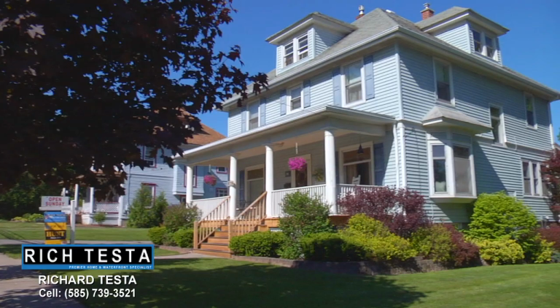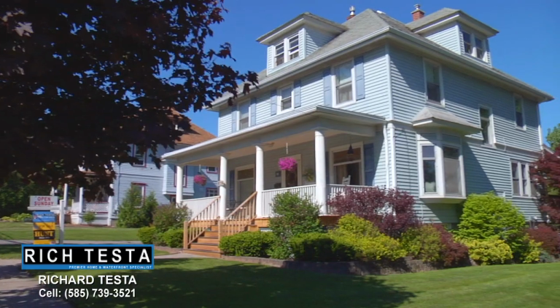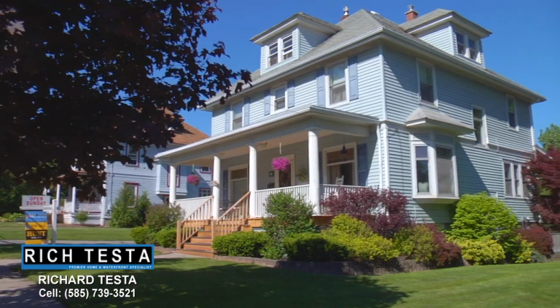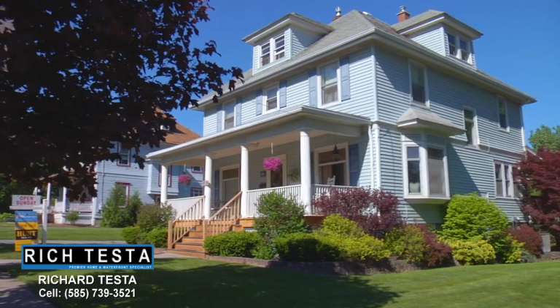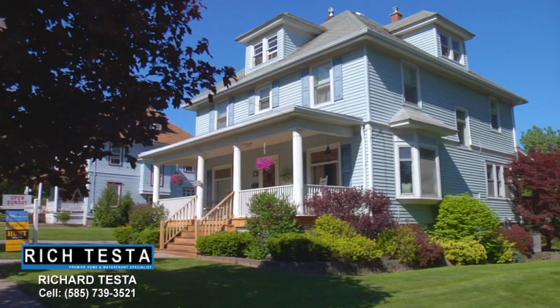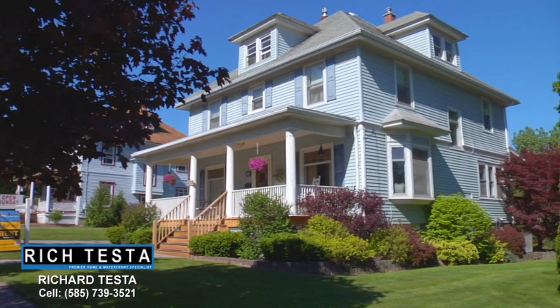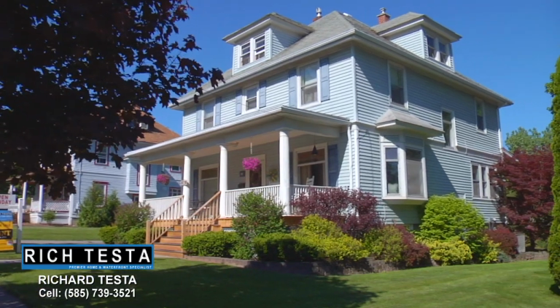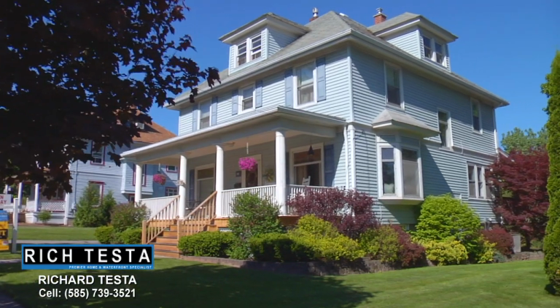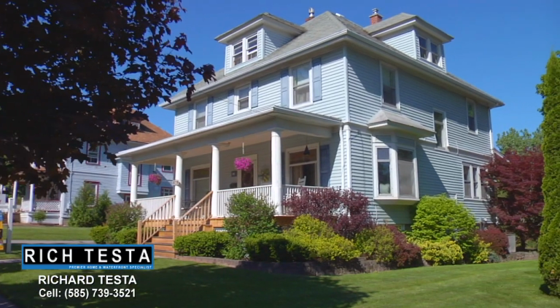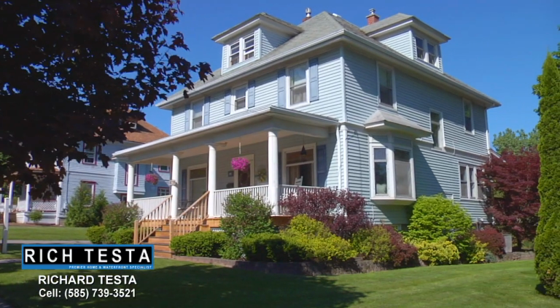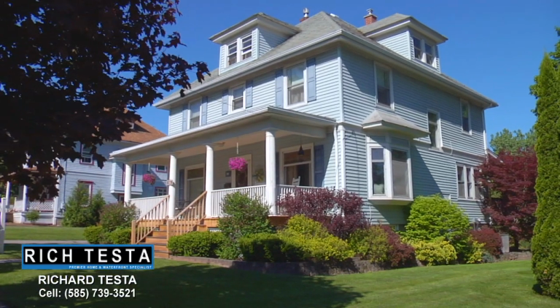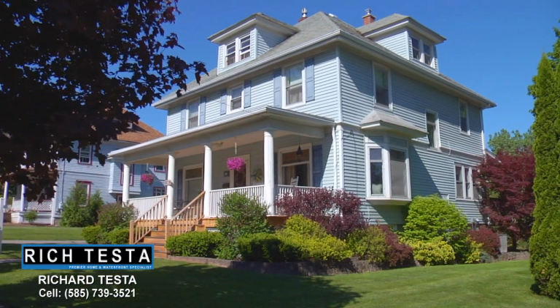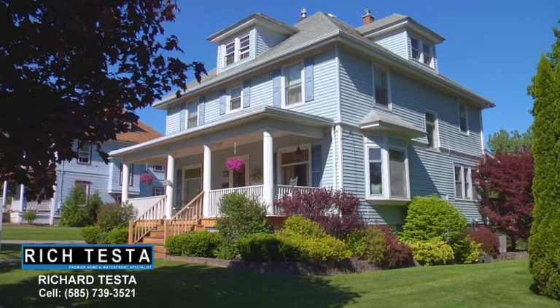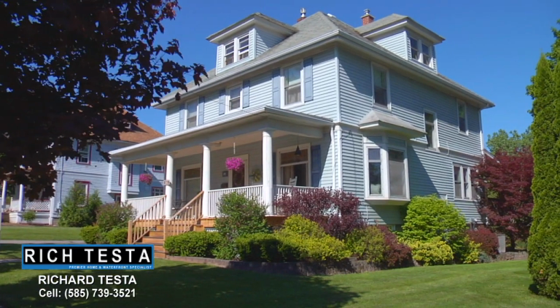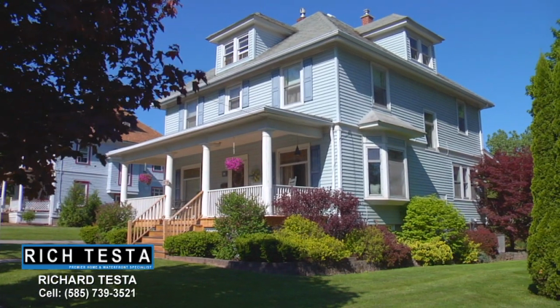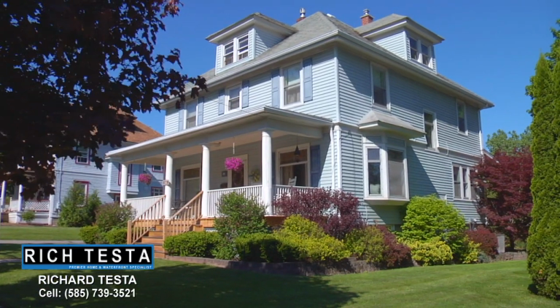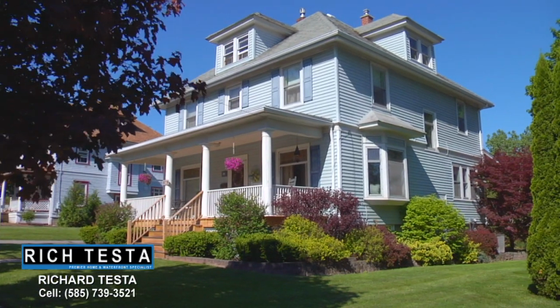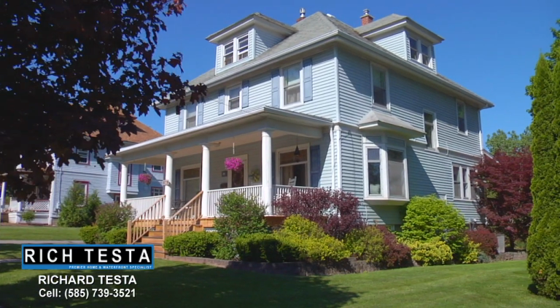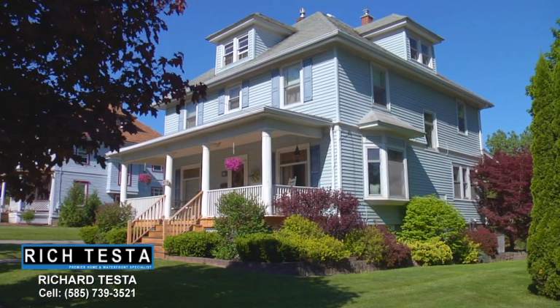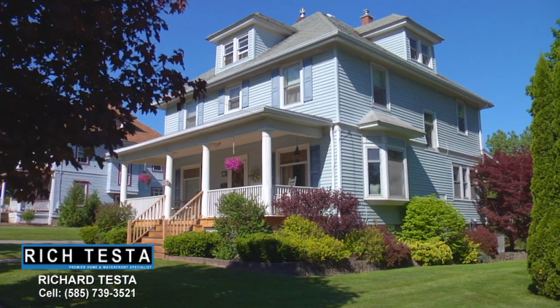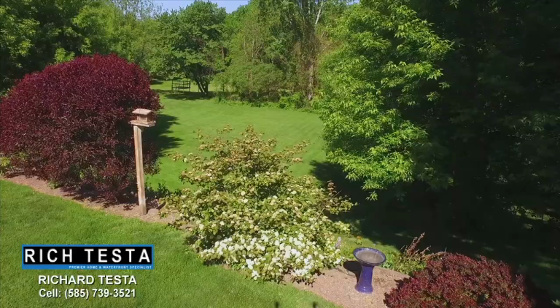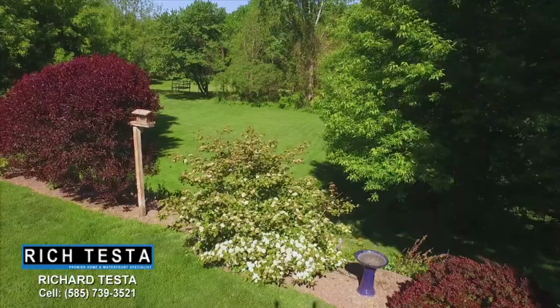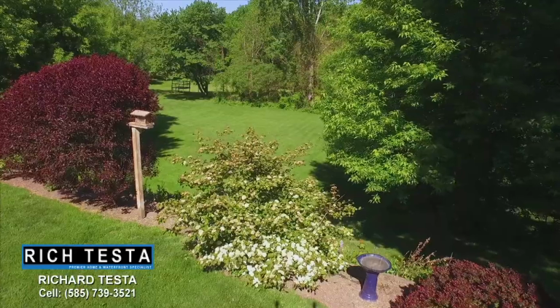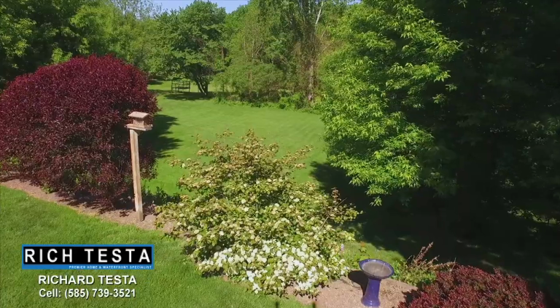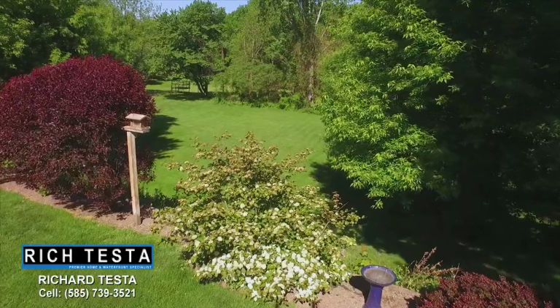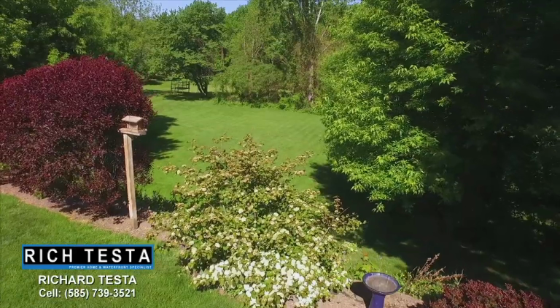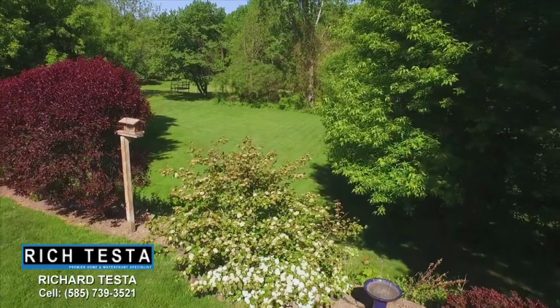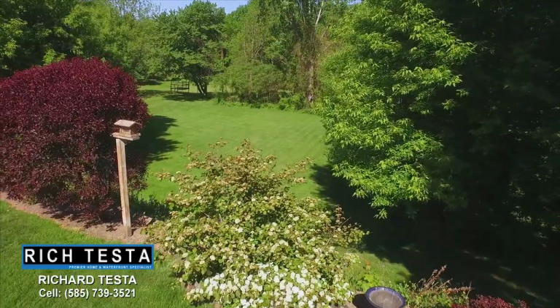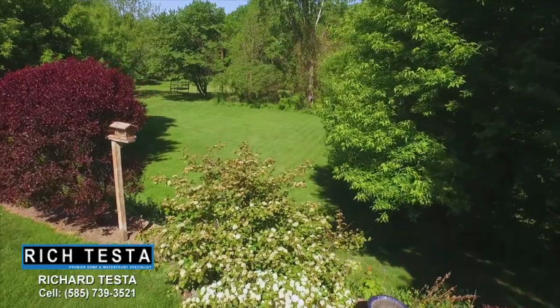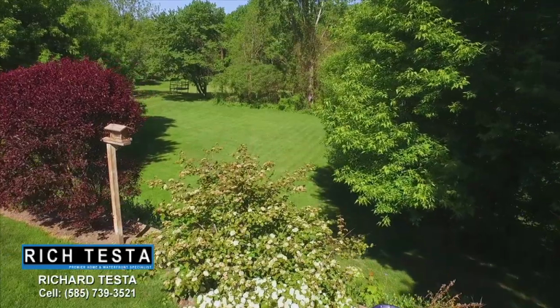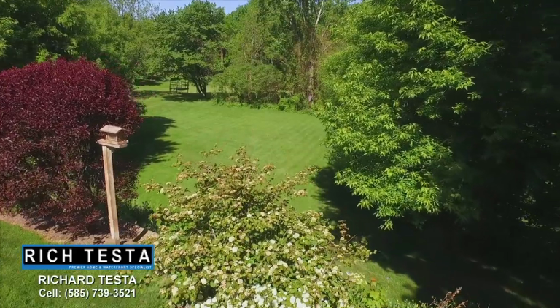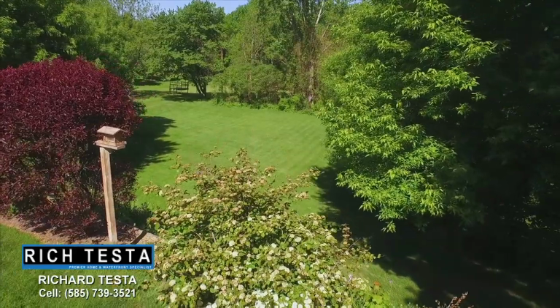This rare half-acre village lot features your own private backyard.